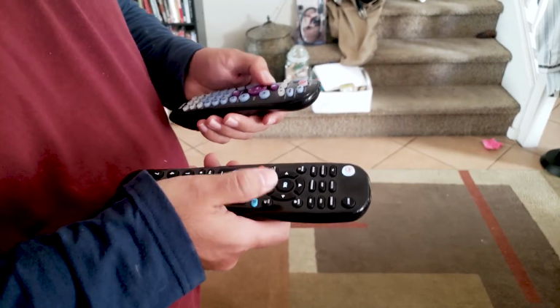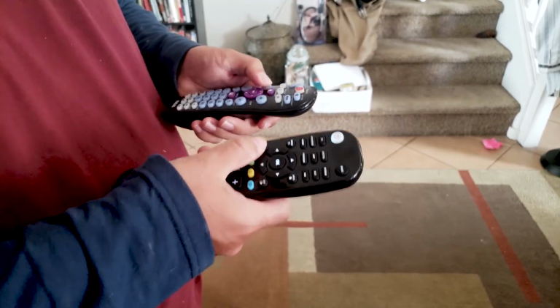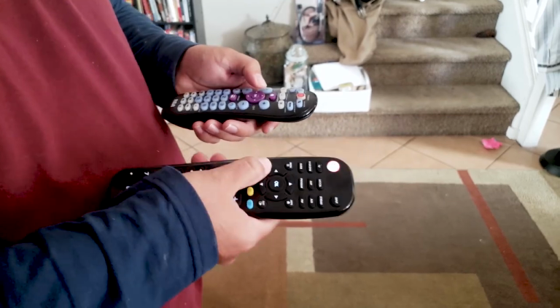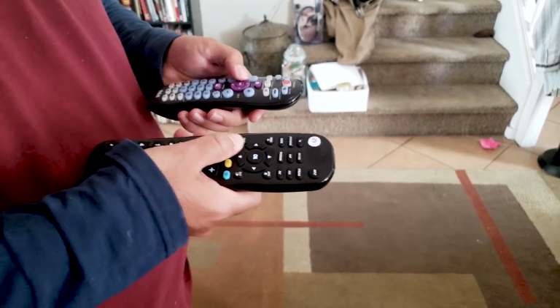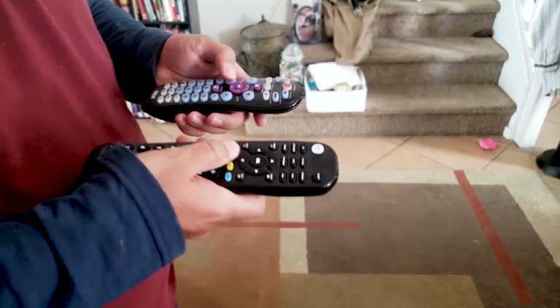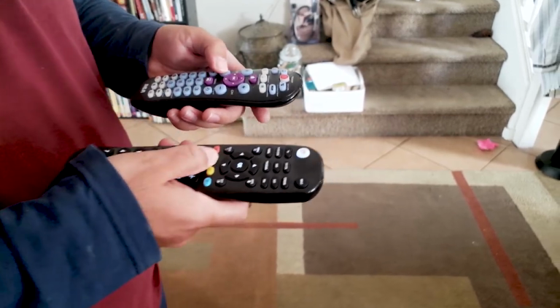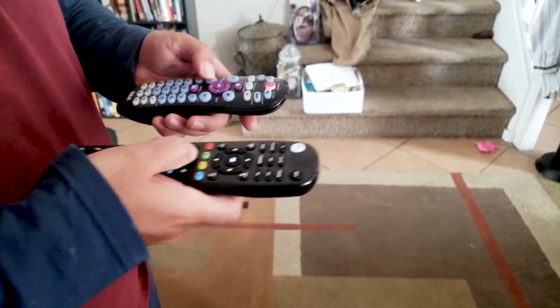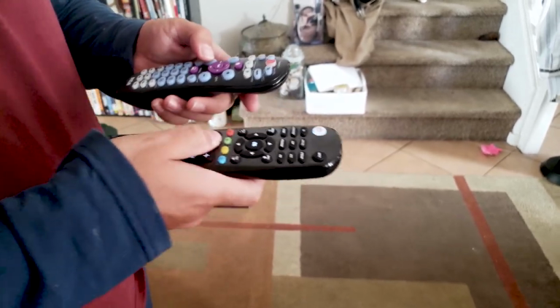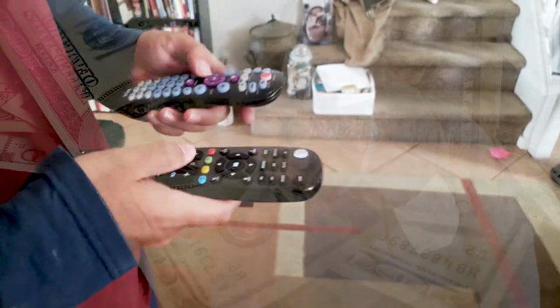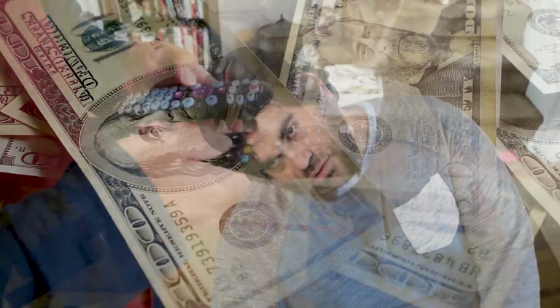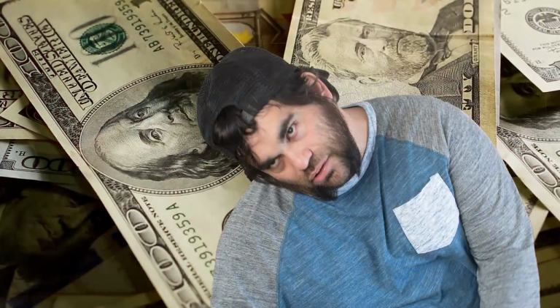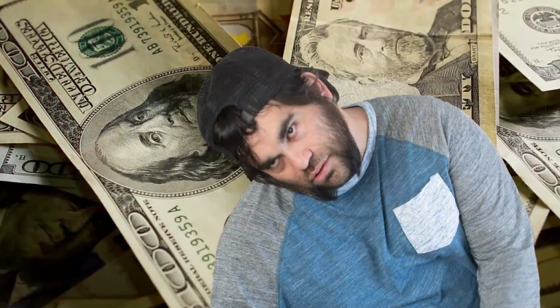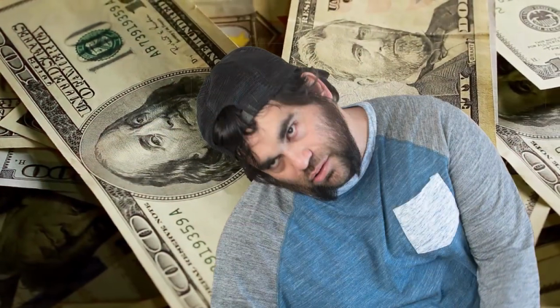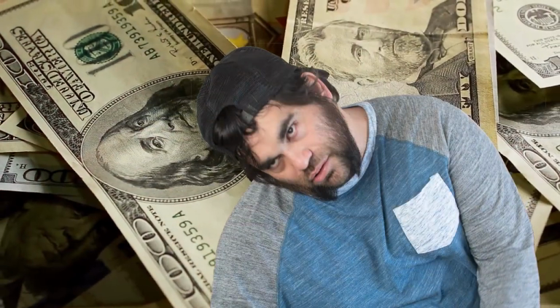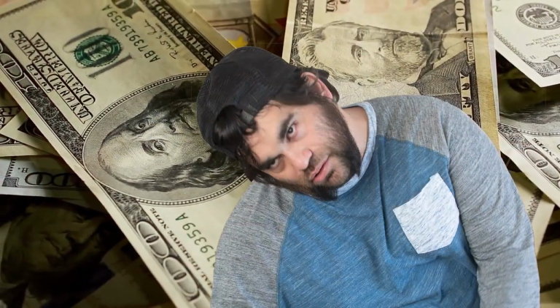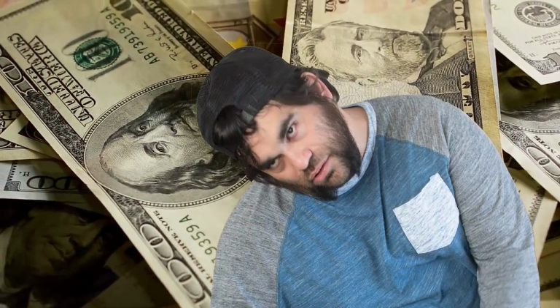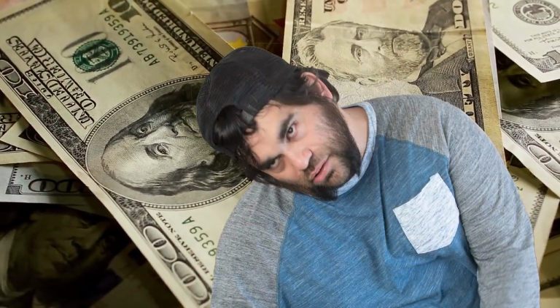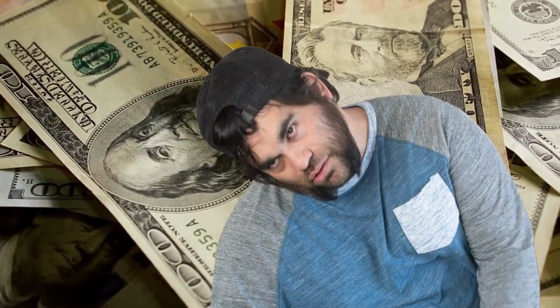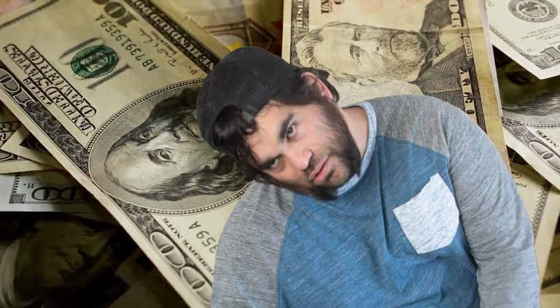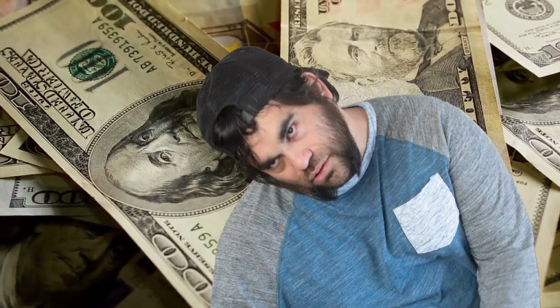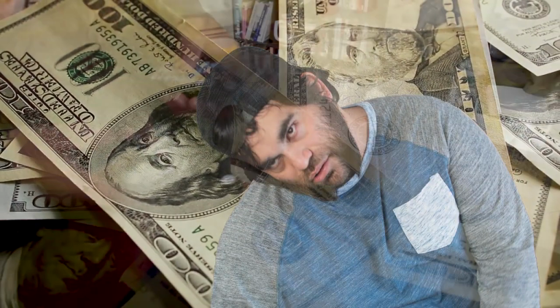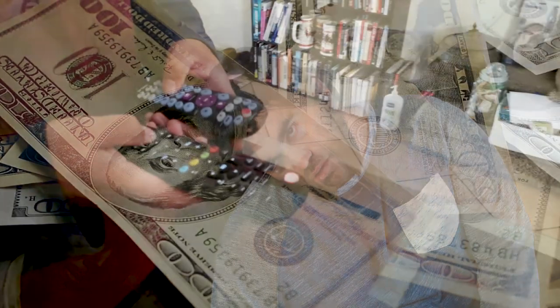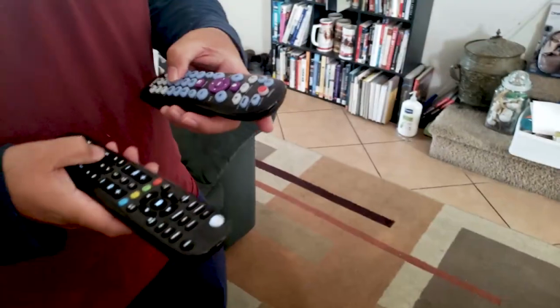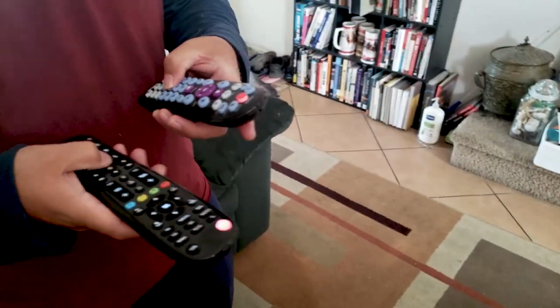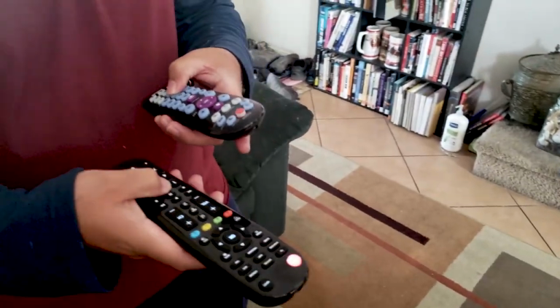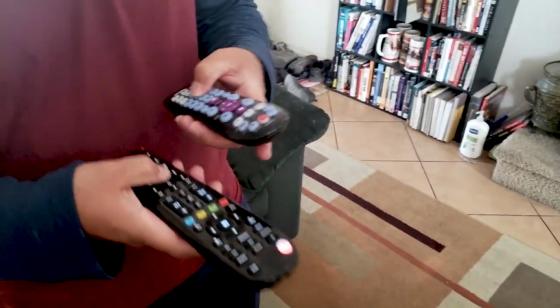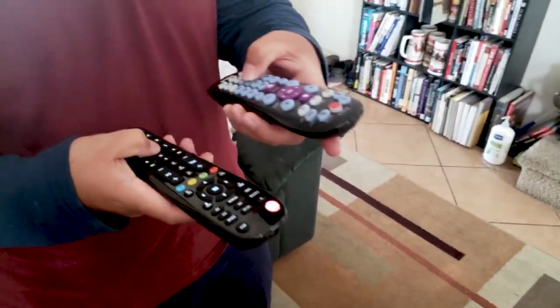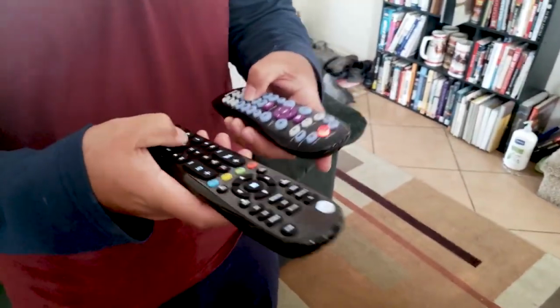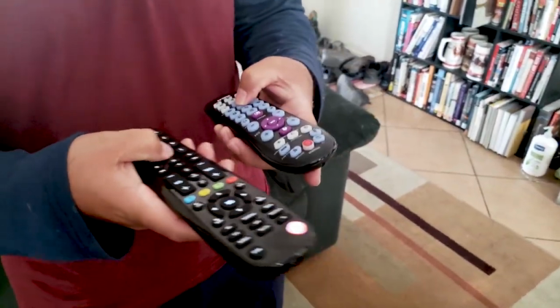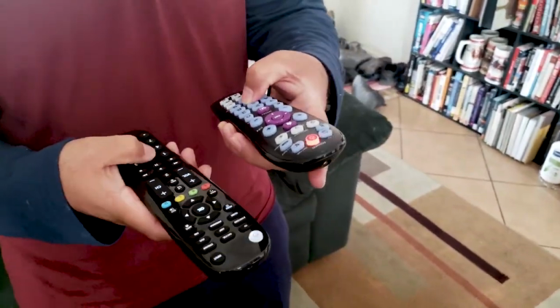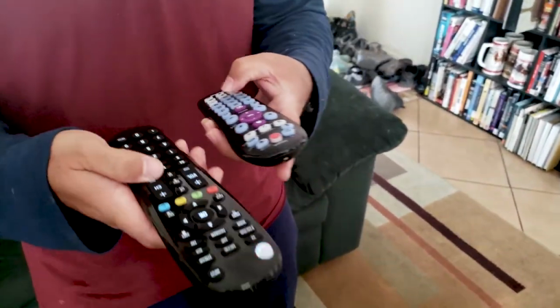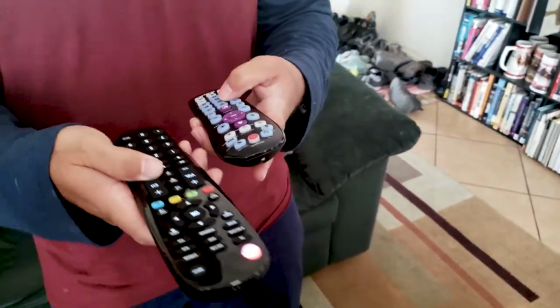The Blackweb remote wins based on functionality, its future-proof stance — six devices, you know, when I get rich and can afford all those things — its backlight option, and how it feels.